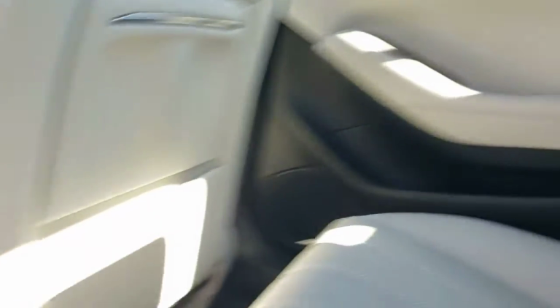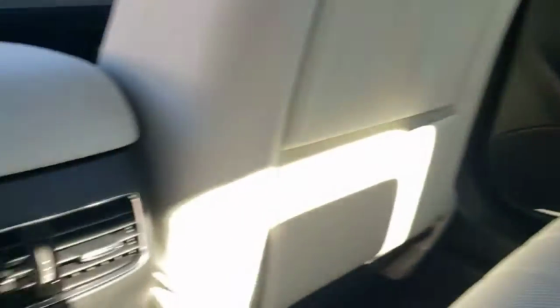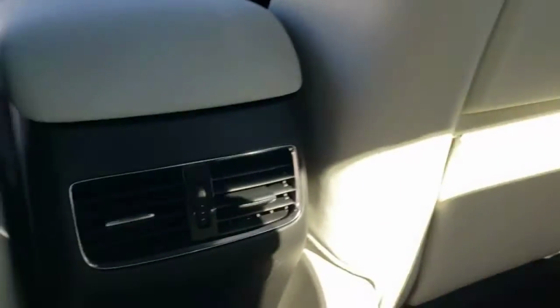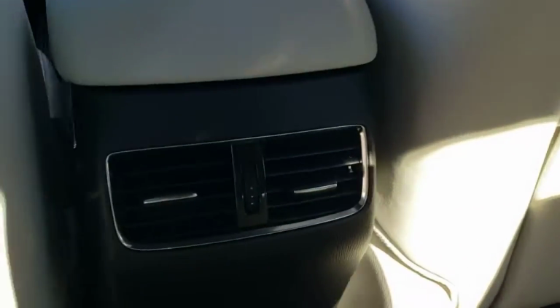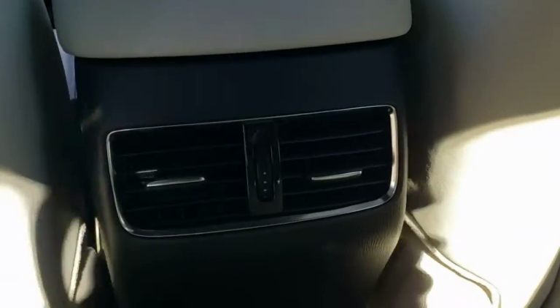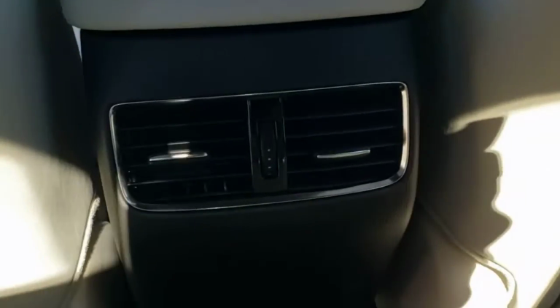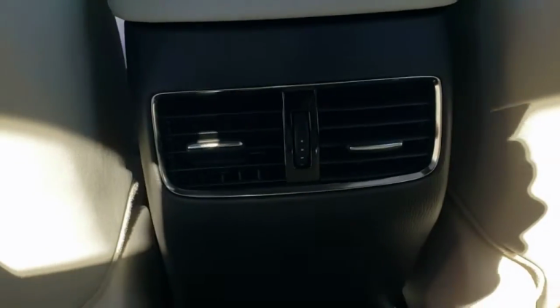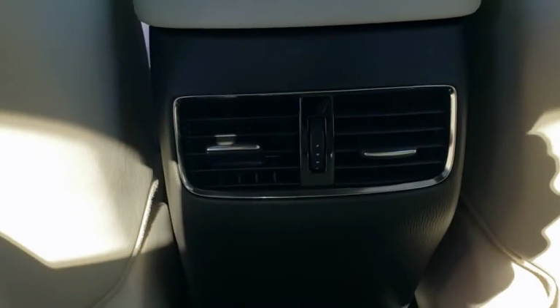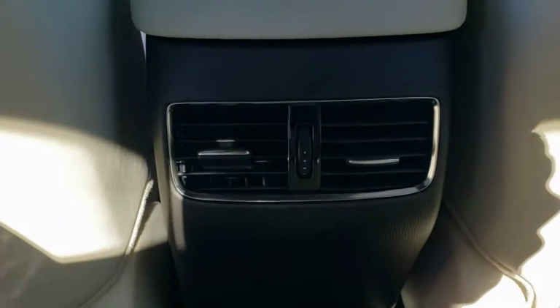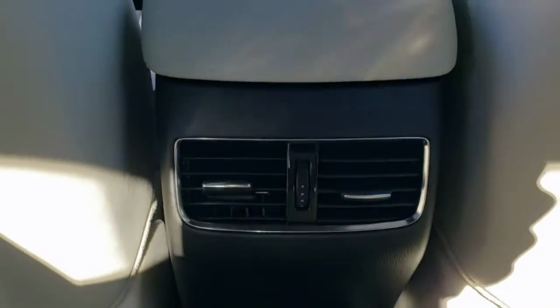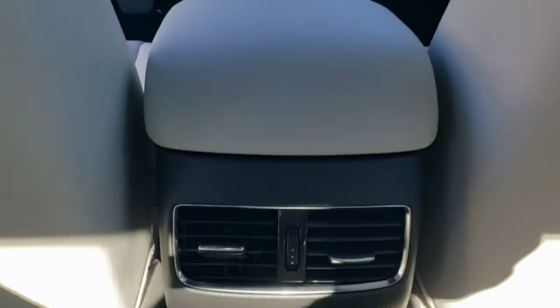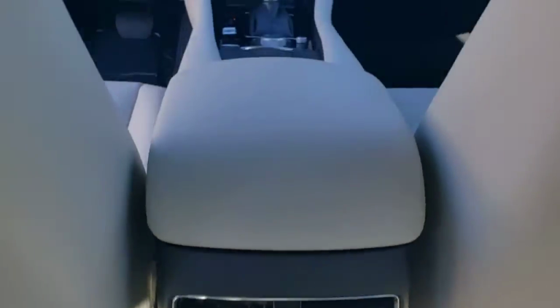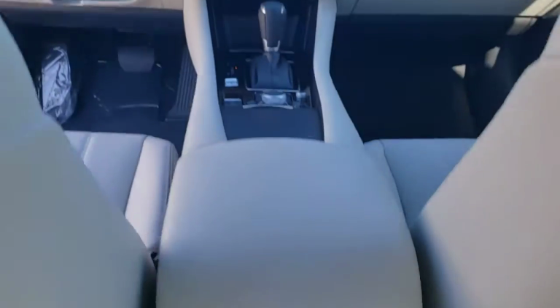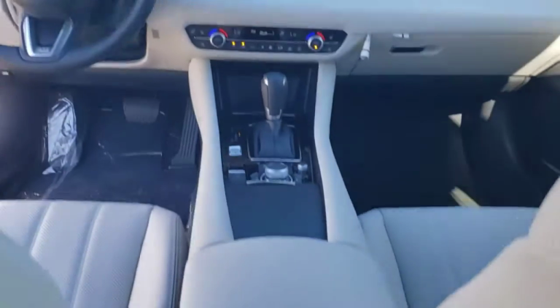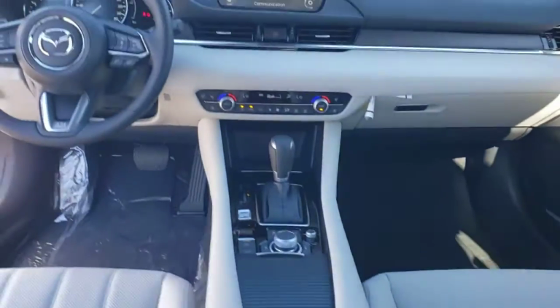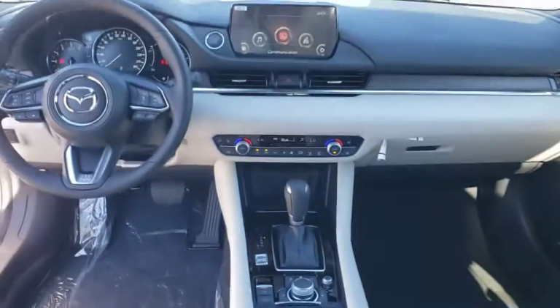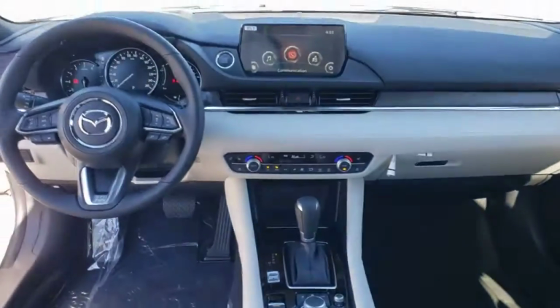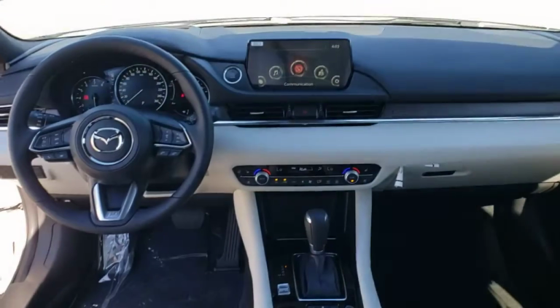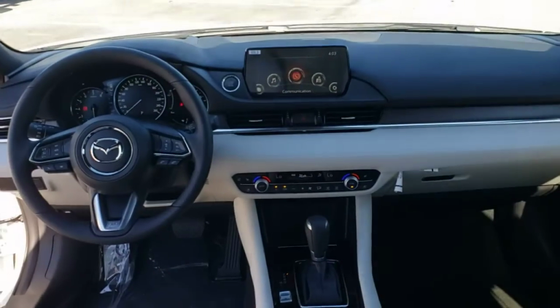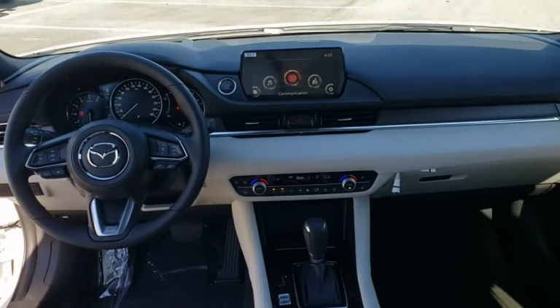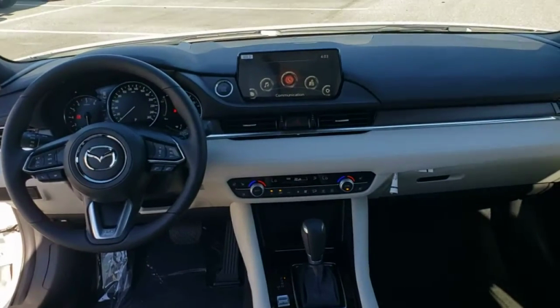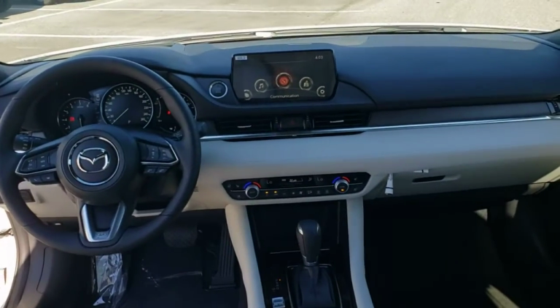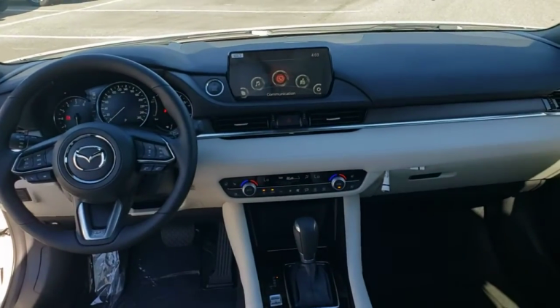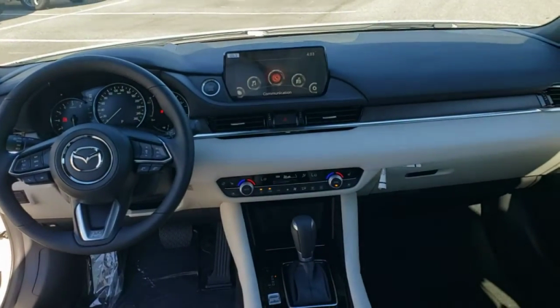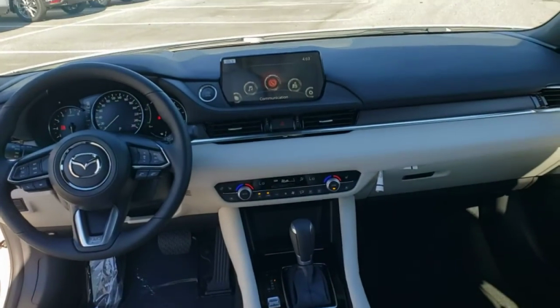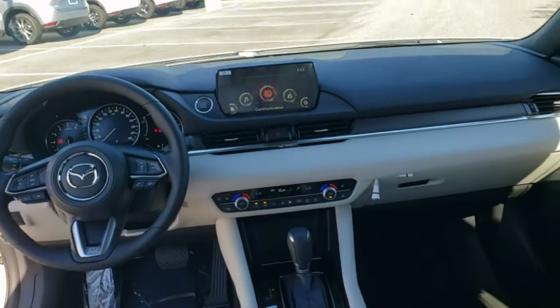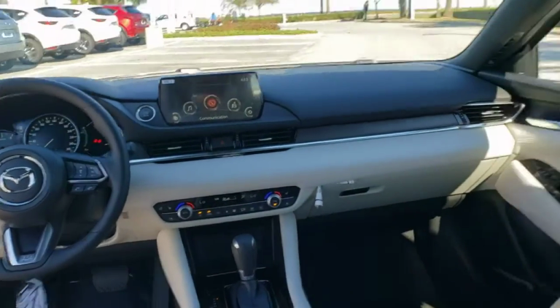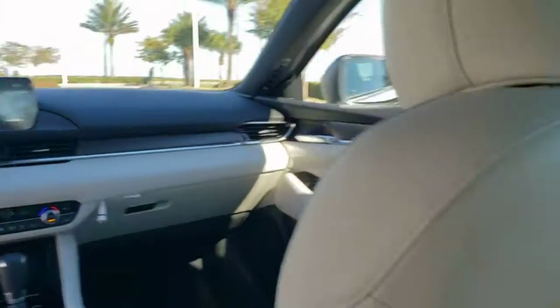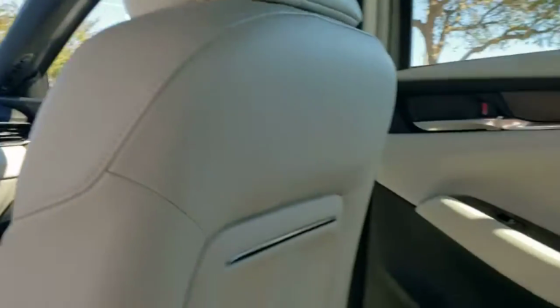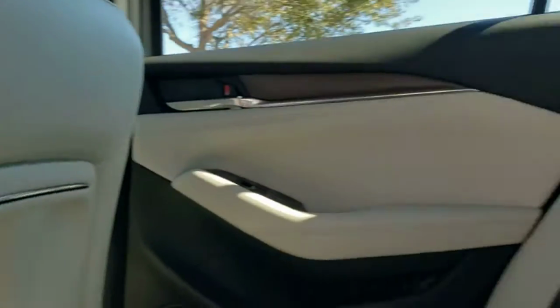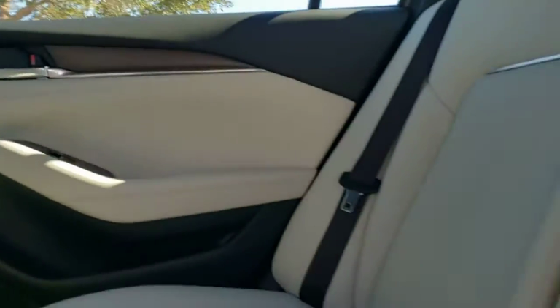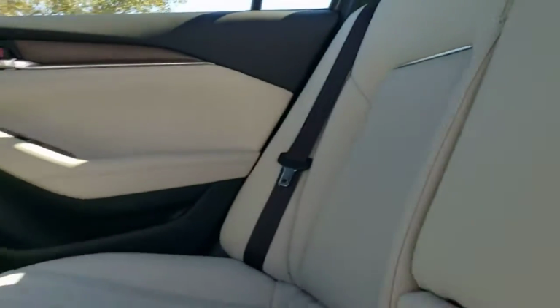Get into this Mazda 6 and find your new happy place. Come in for a fun and easy test drive. Our team will make it the best part of your day.